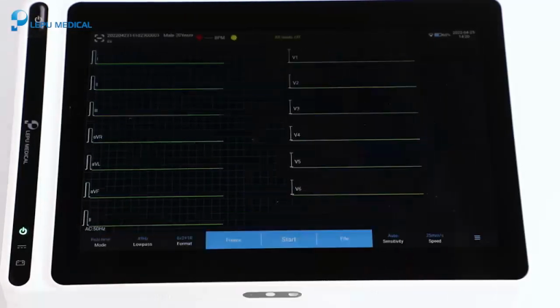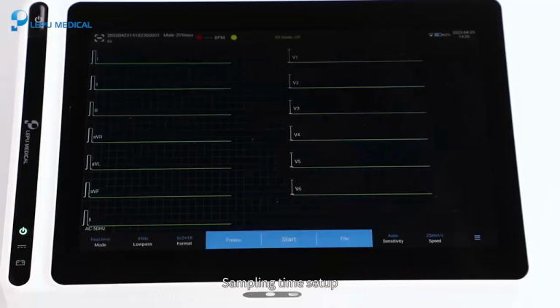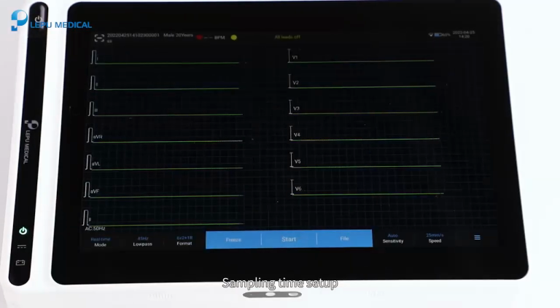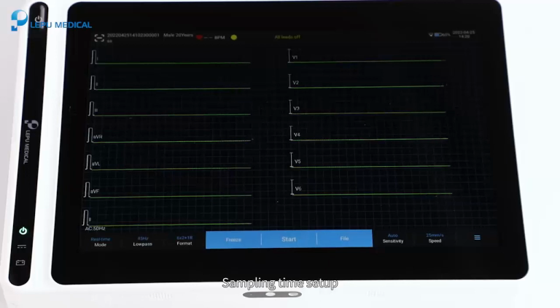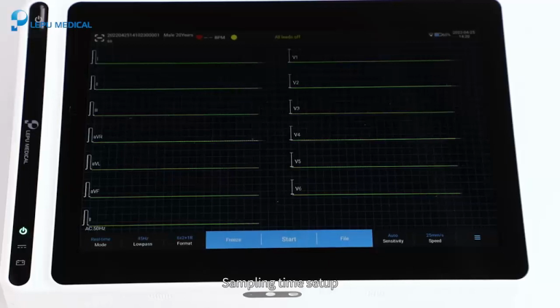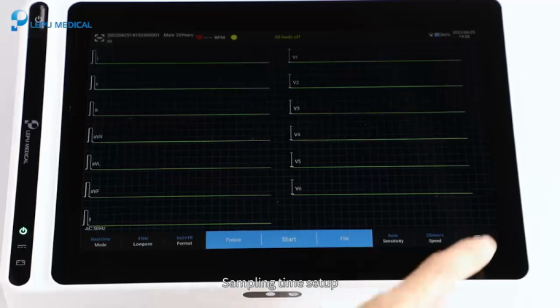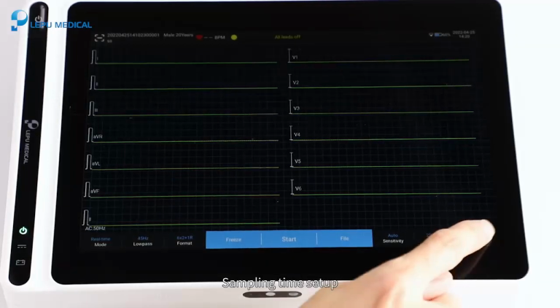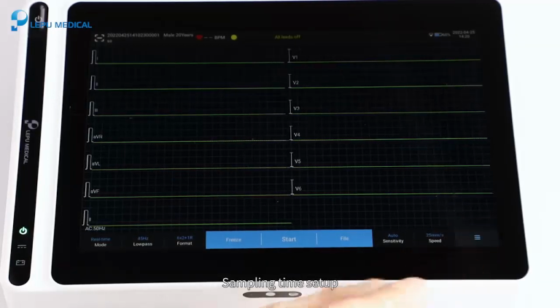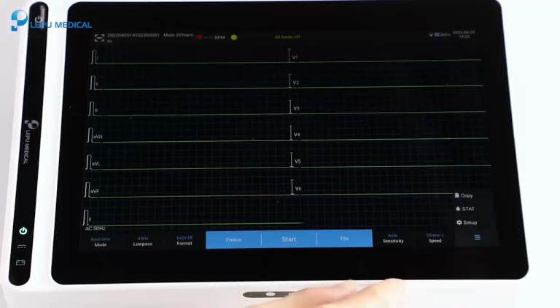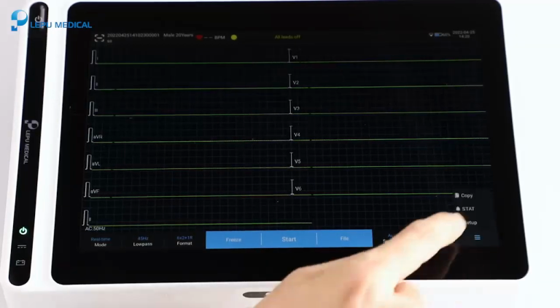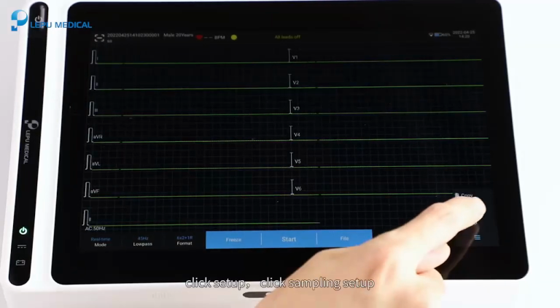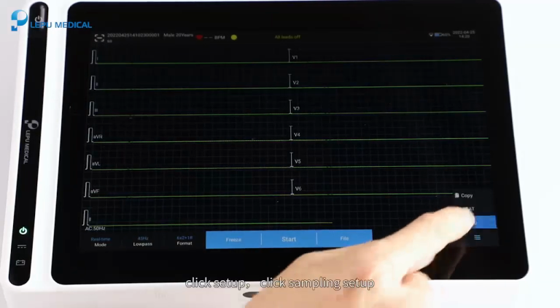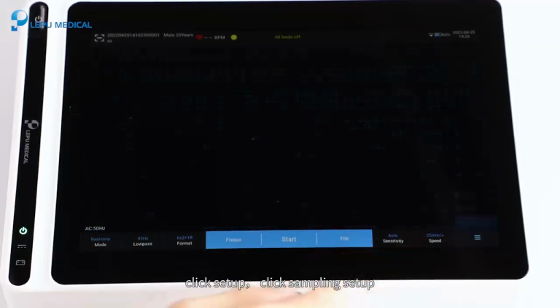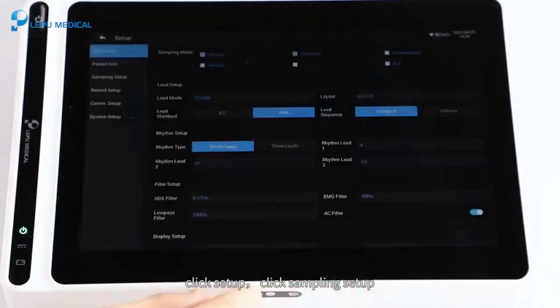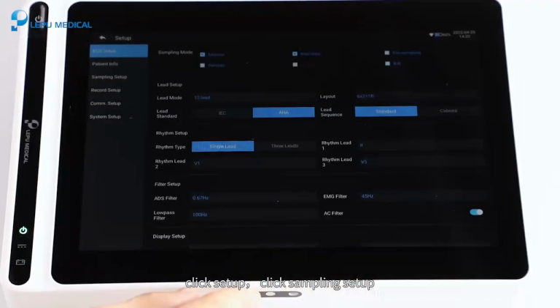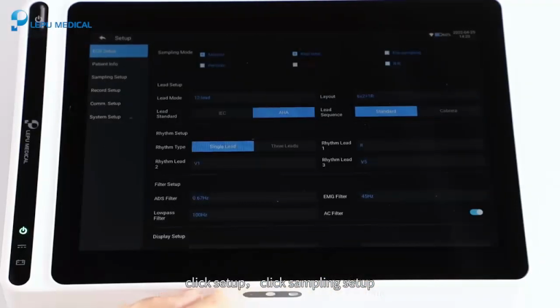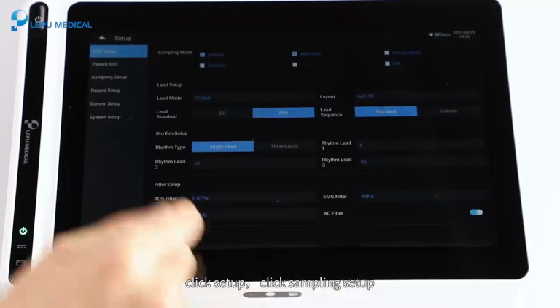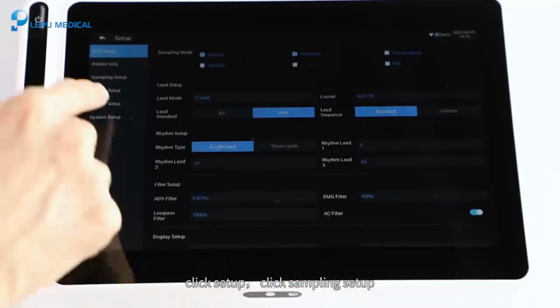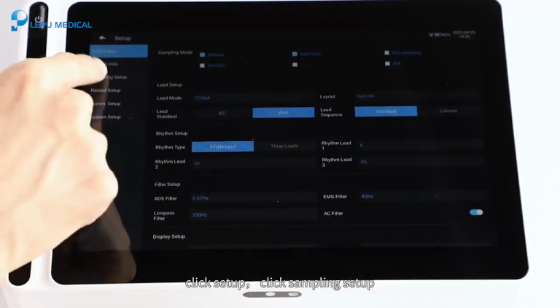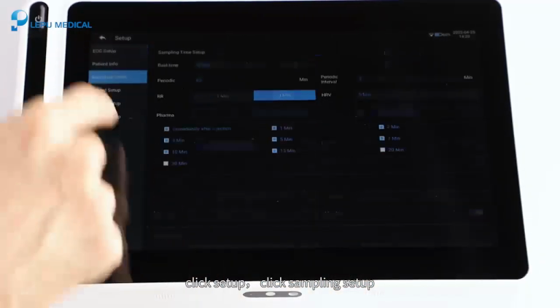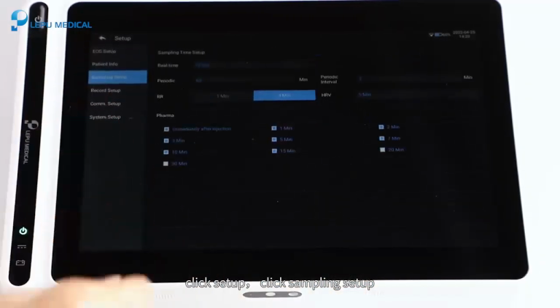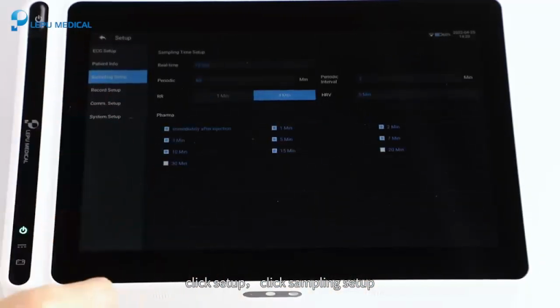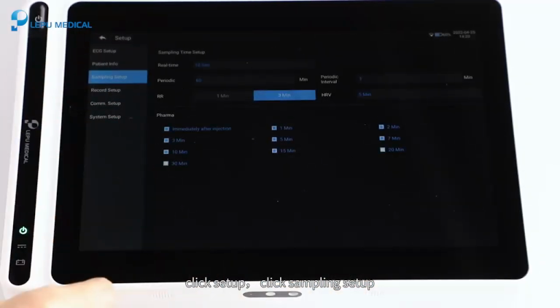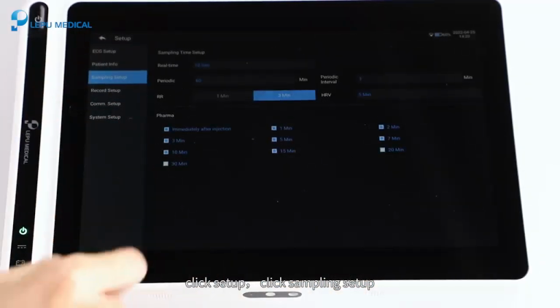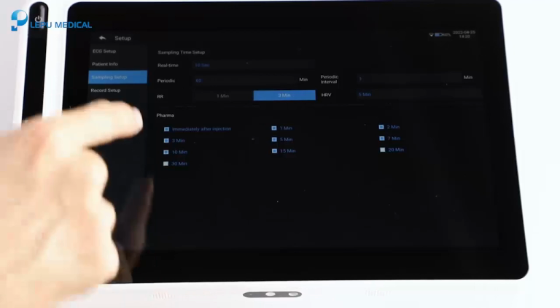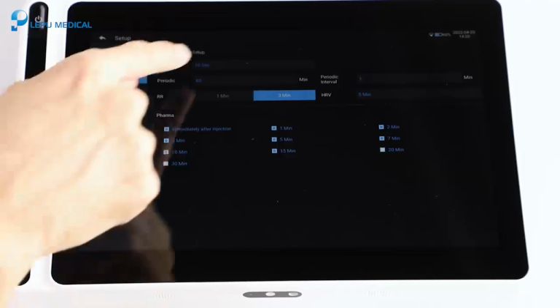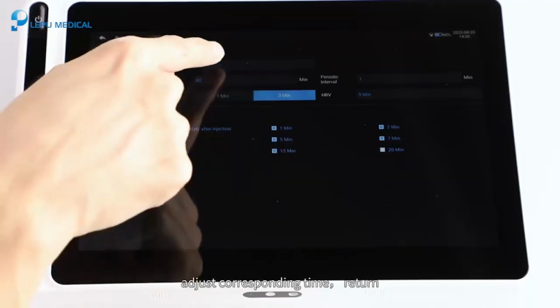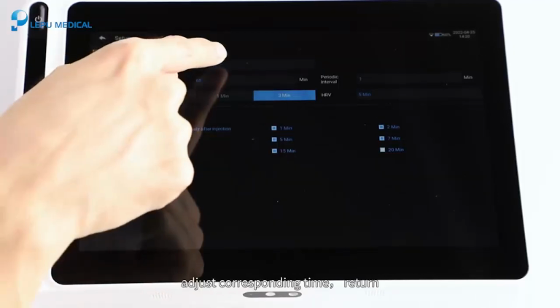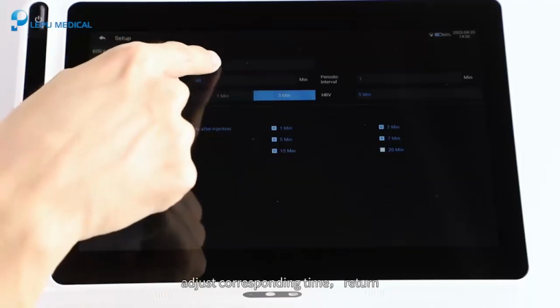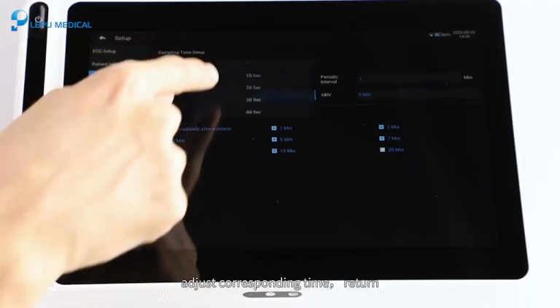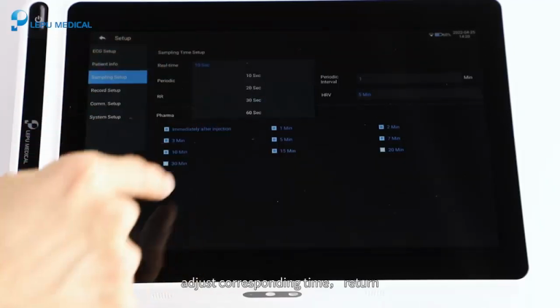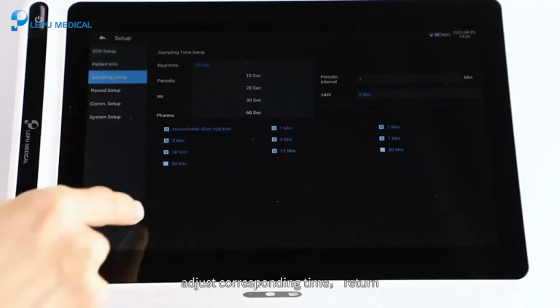For sampling time setup, click Setup, then click Sampling Setup, and adjust the corresponding time.